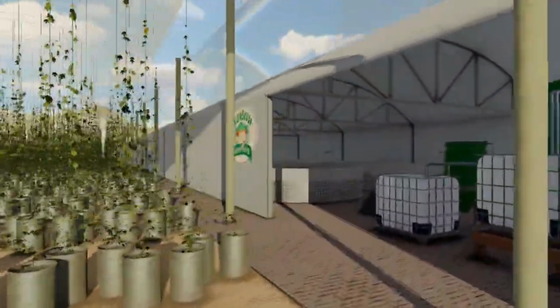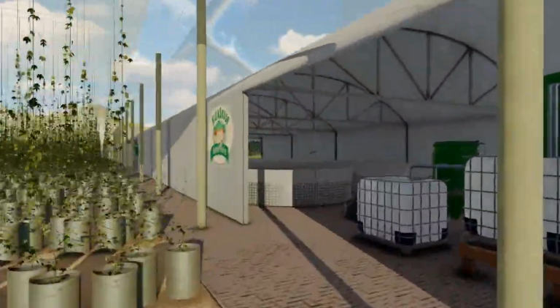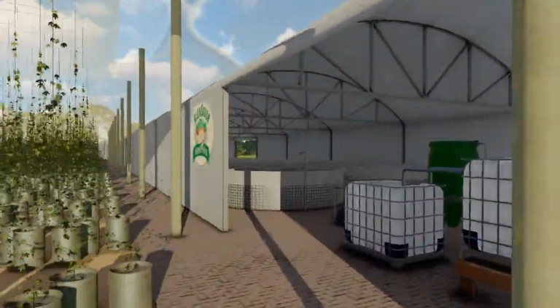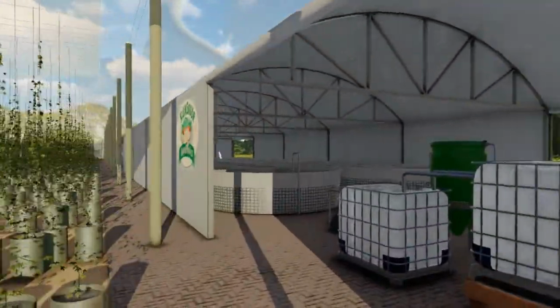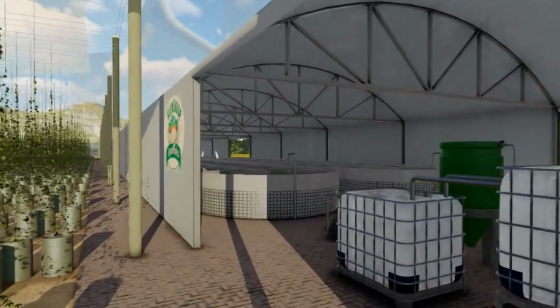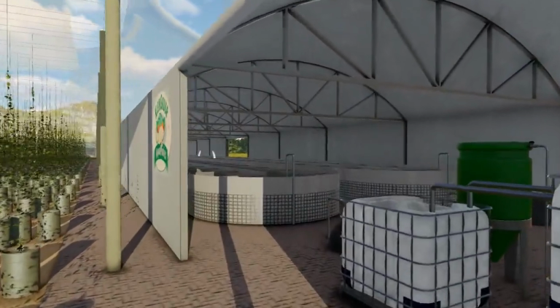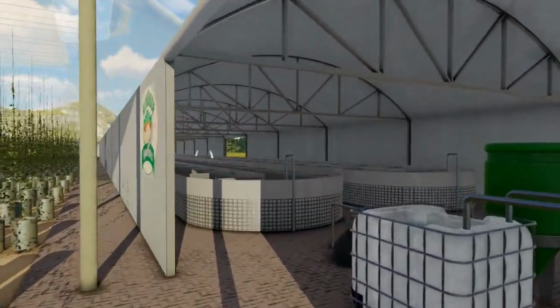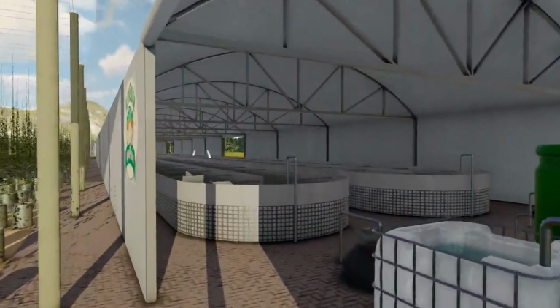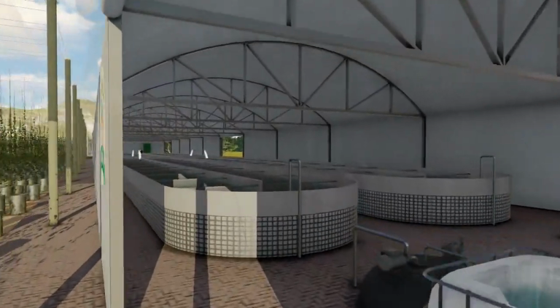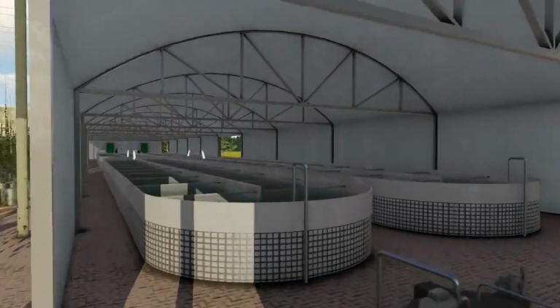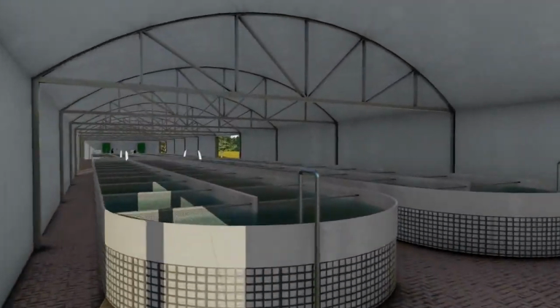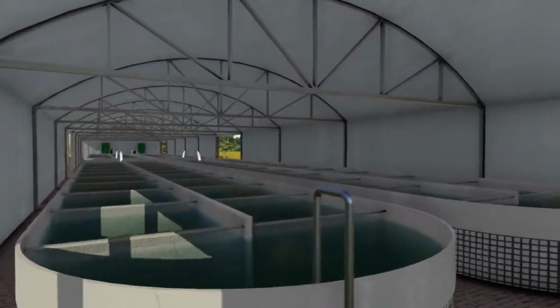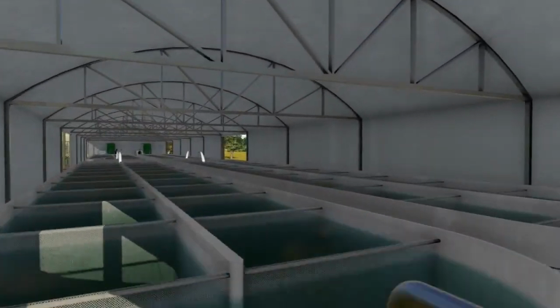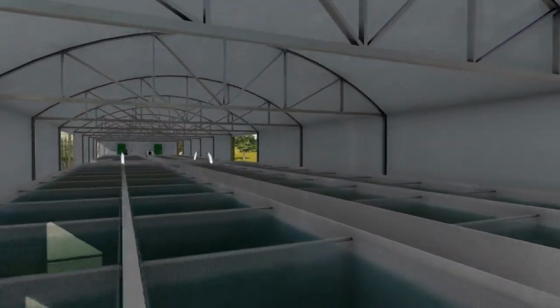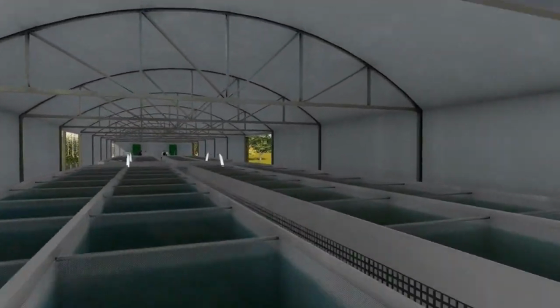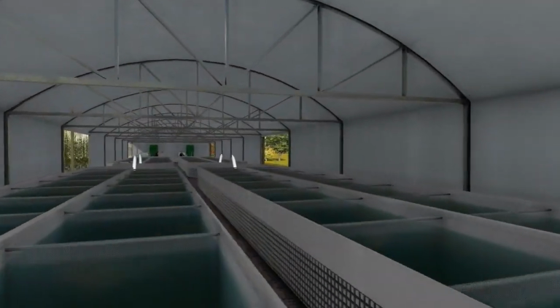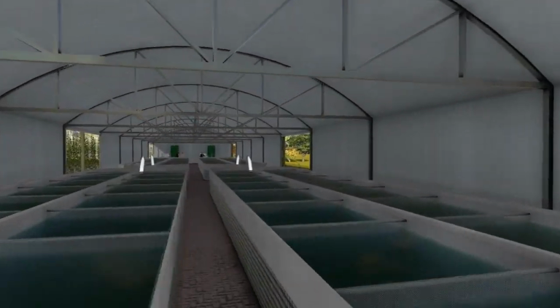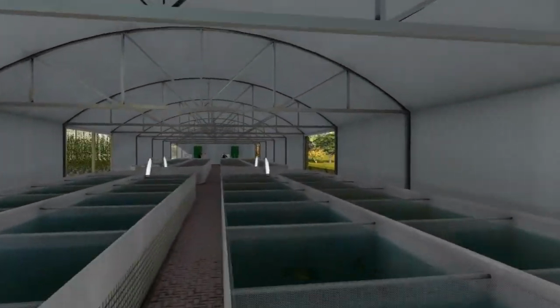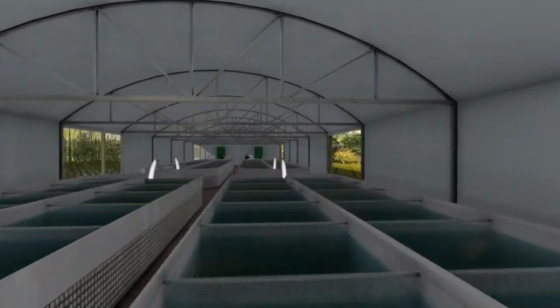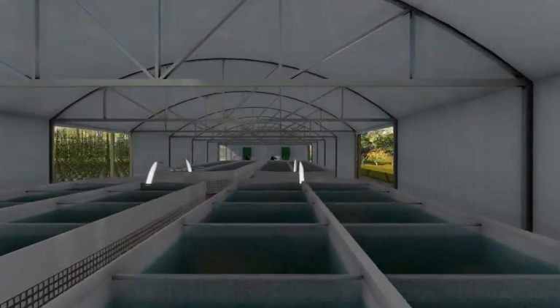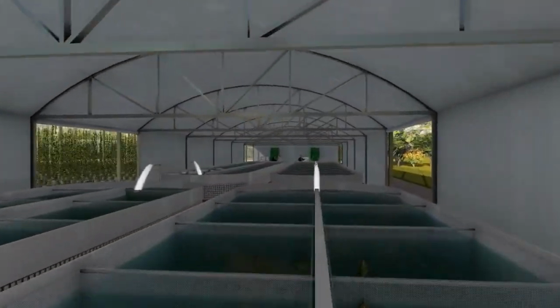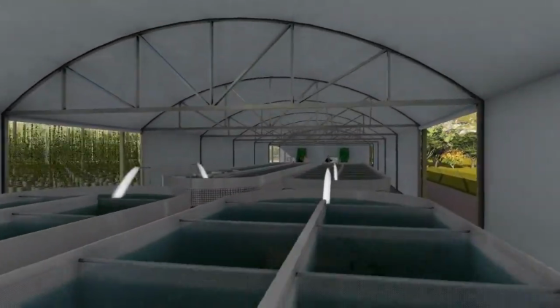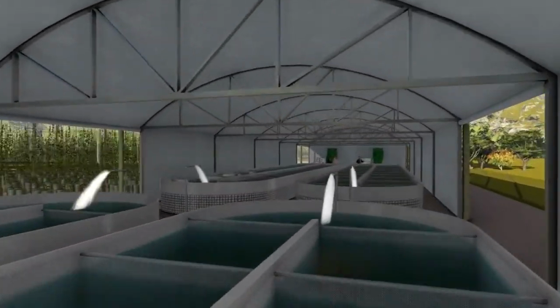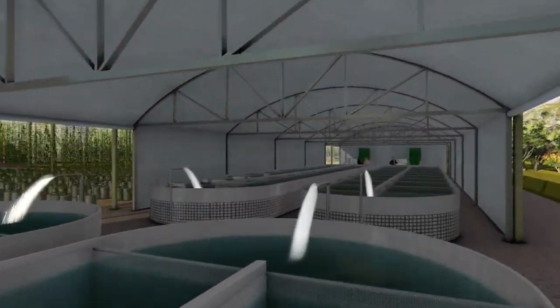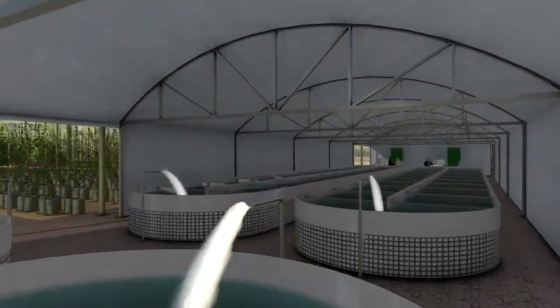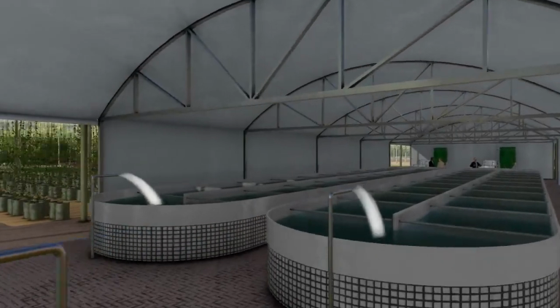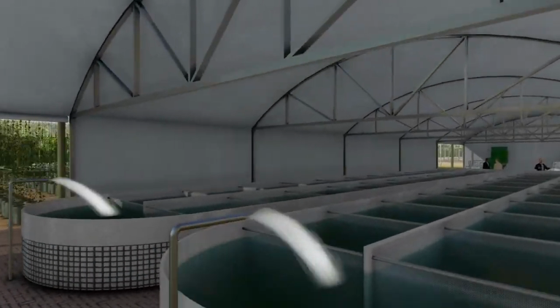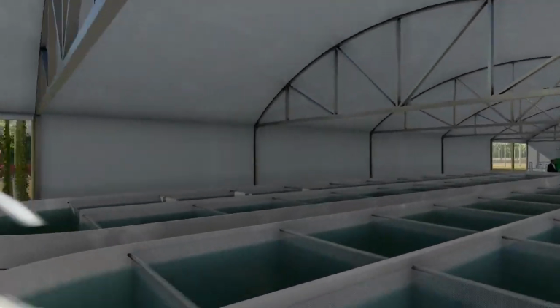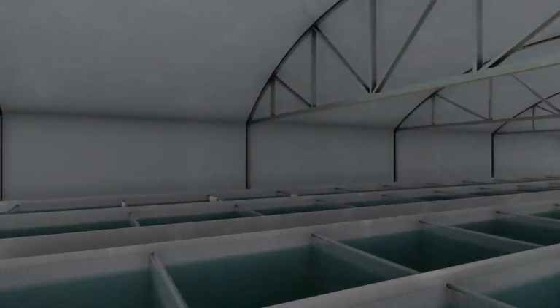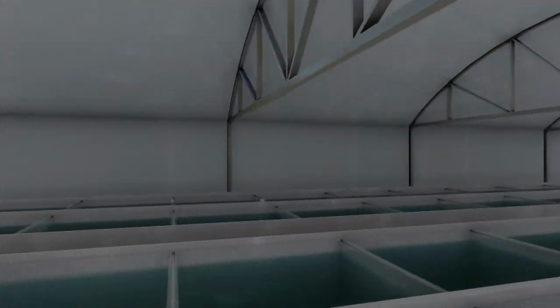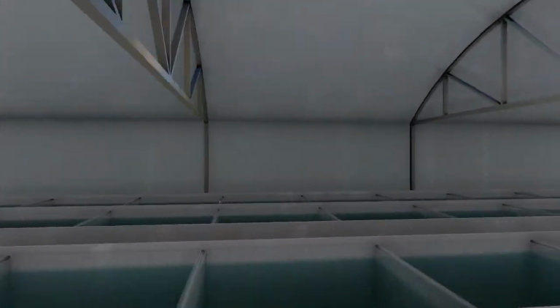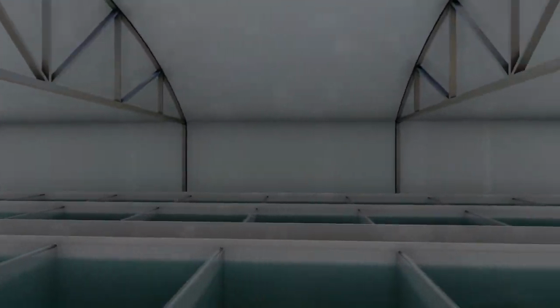The fish in the raceway dams provide the nutrients for the plants and can provide a large harvest of more than four tons per month.